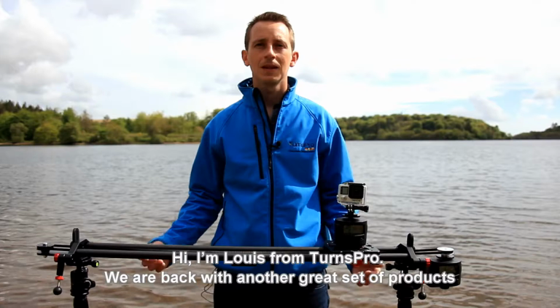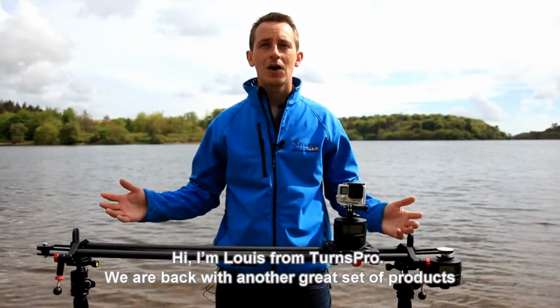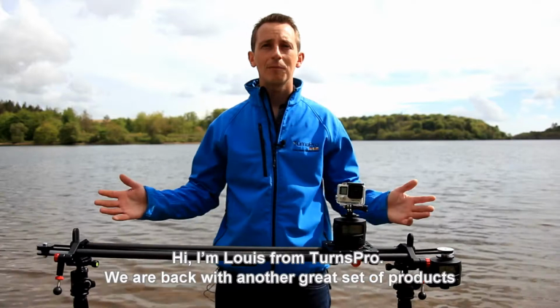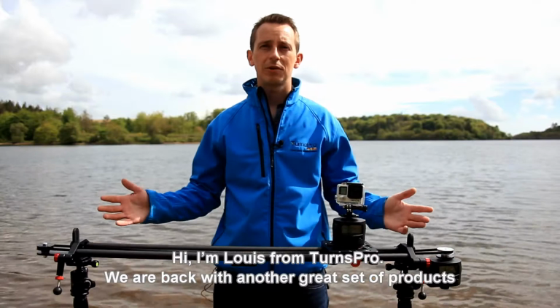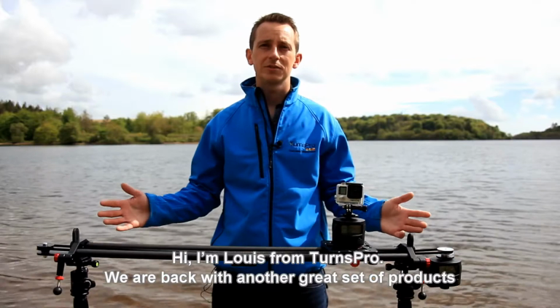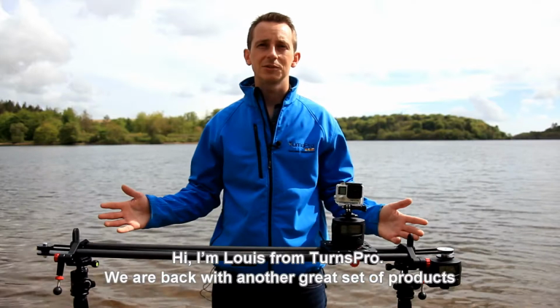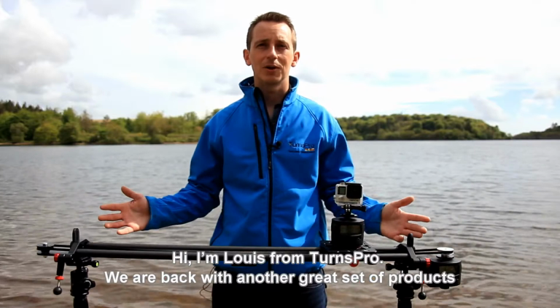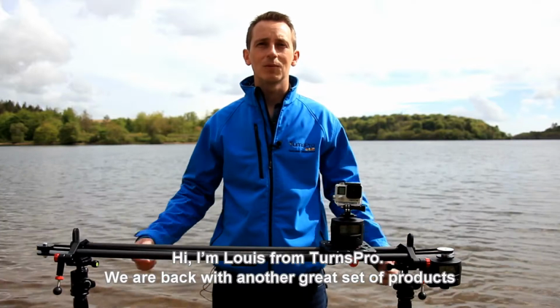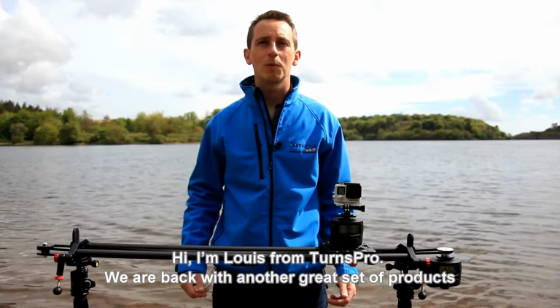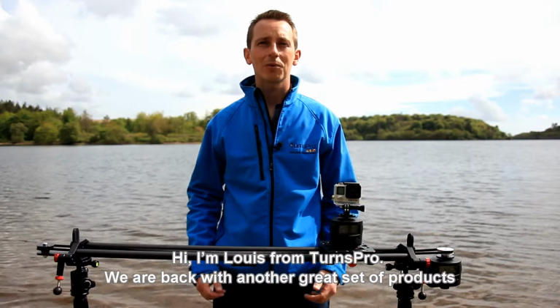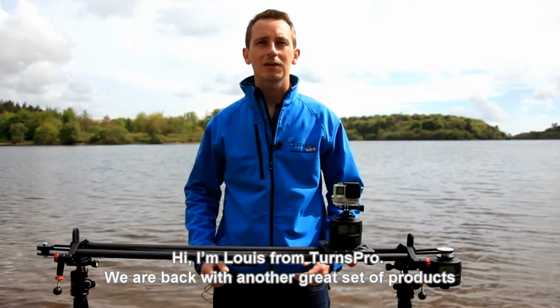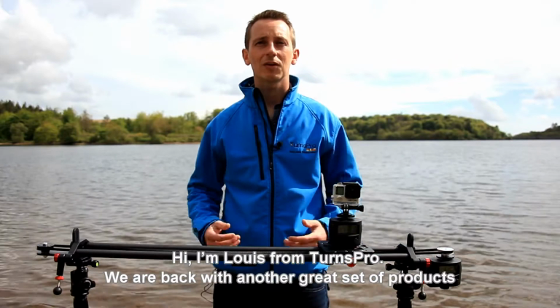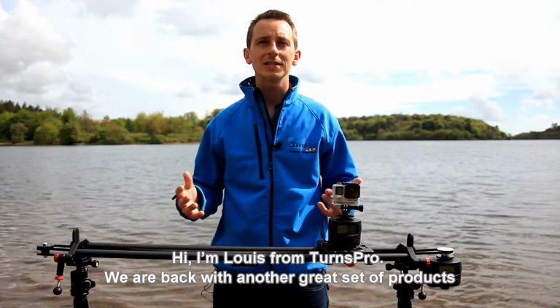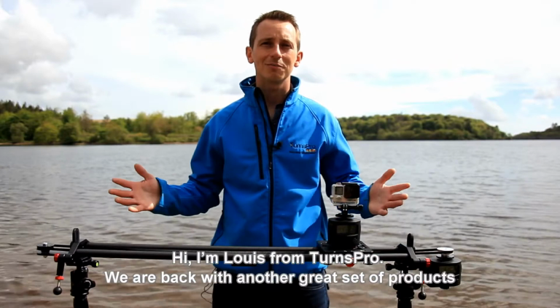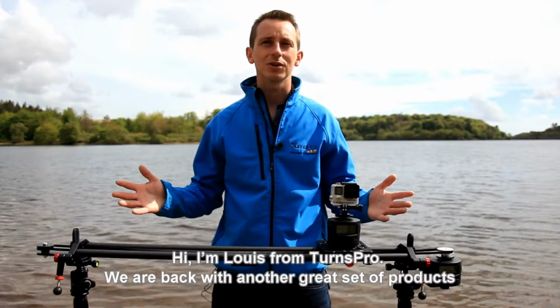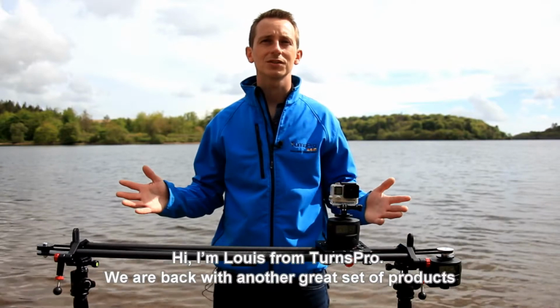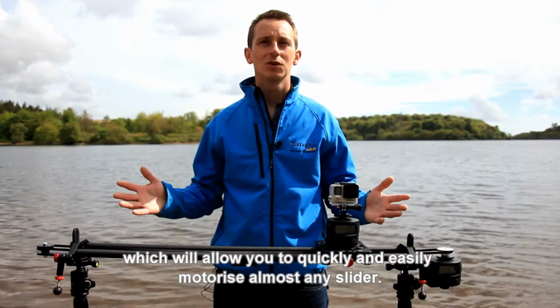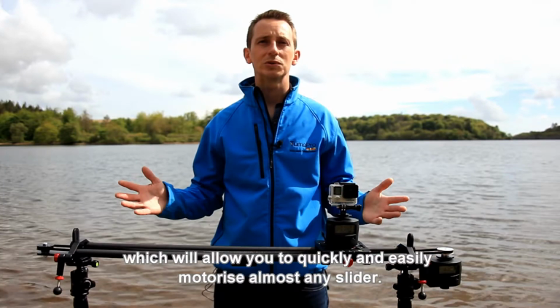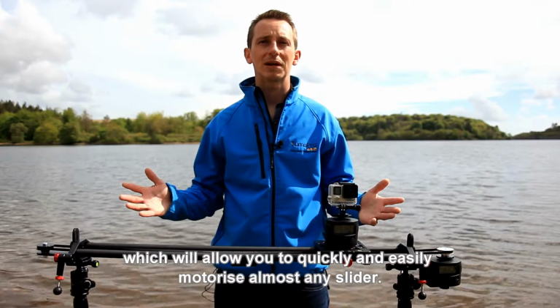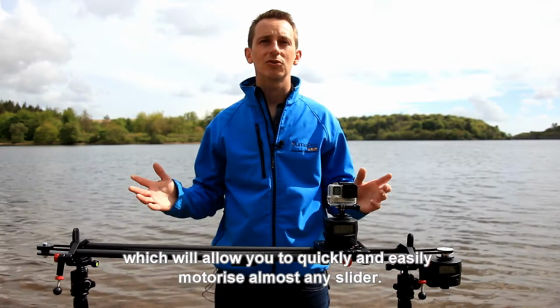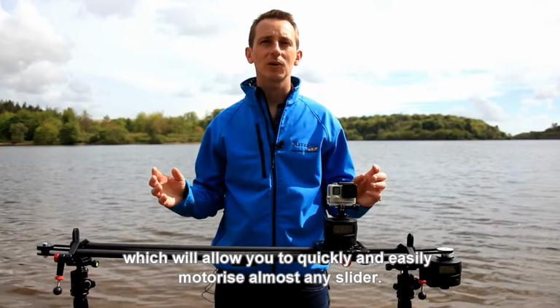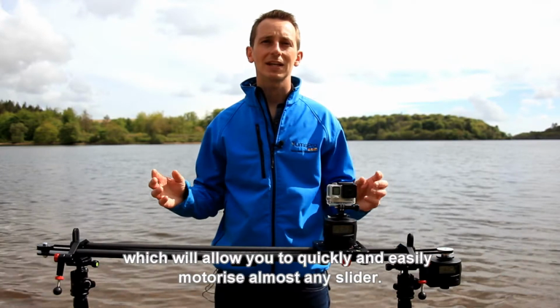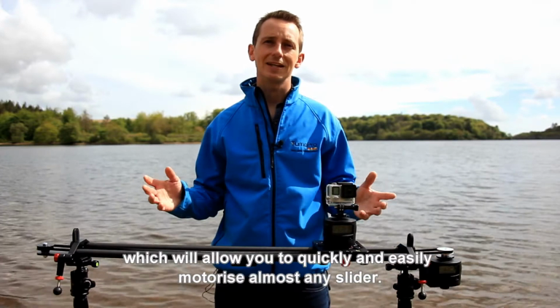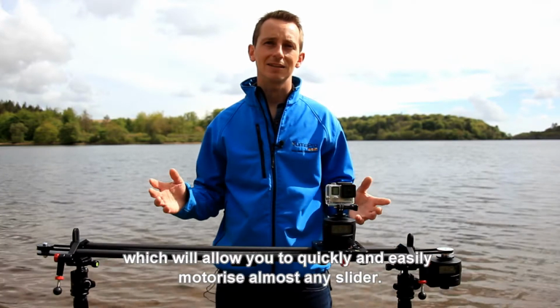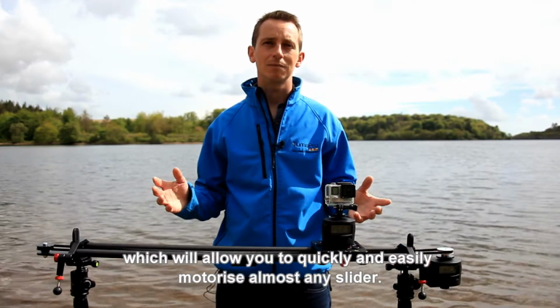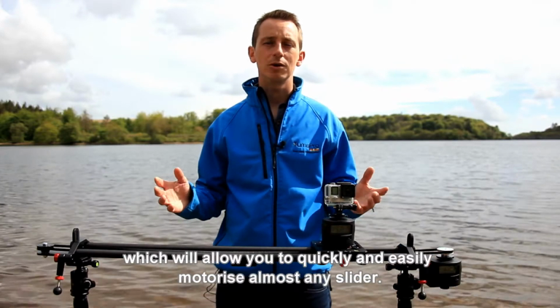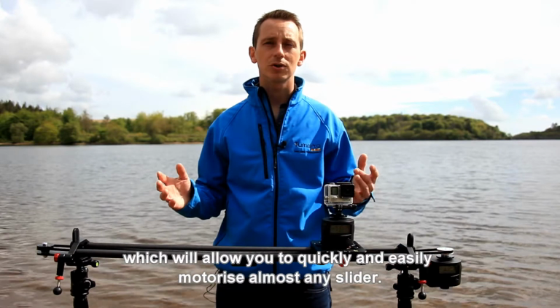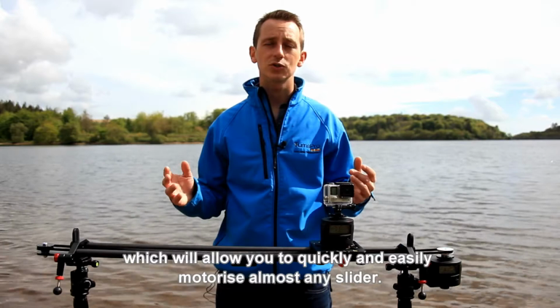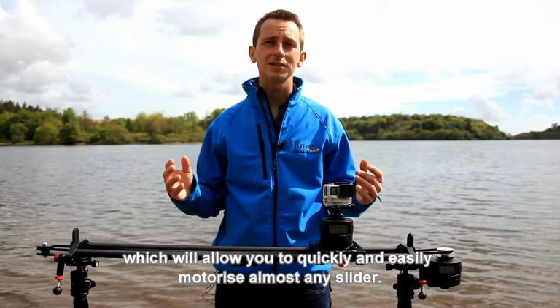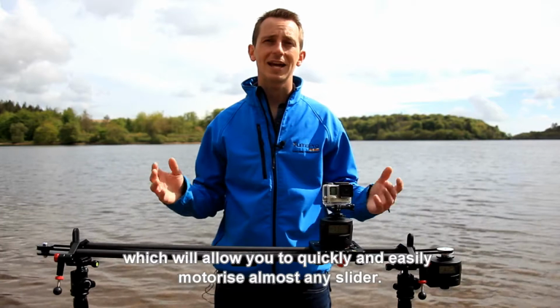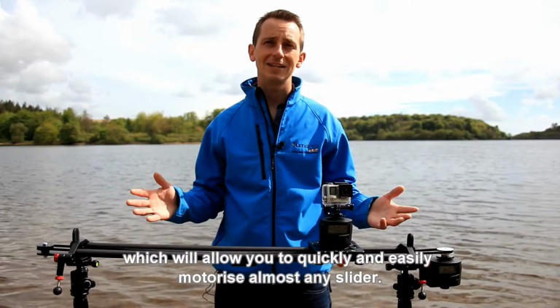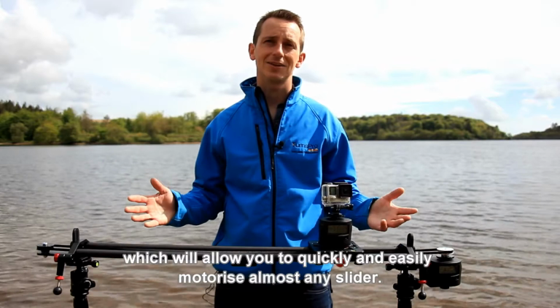Hi, I'm Louis from TurnsPro. We're back with another great set of products which will allow you to quickly and easily motorise almost any slider.